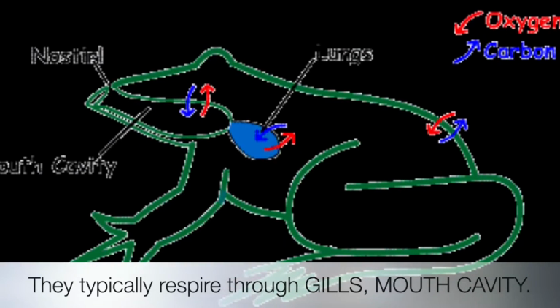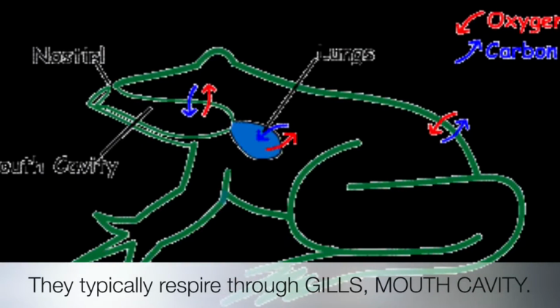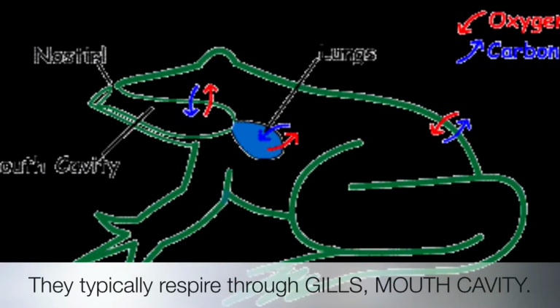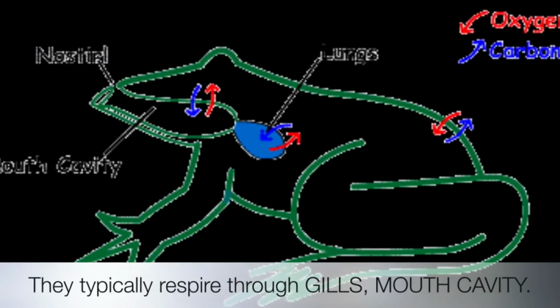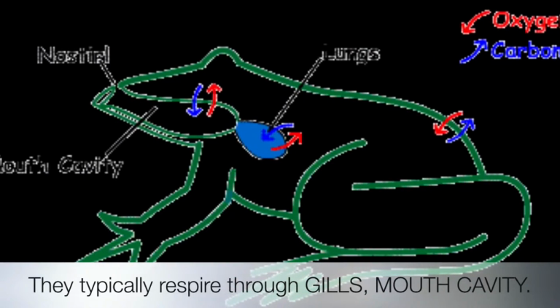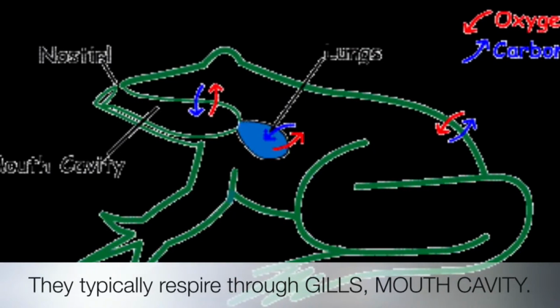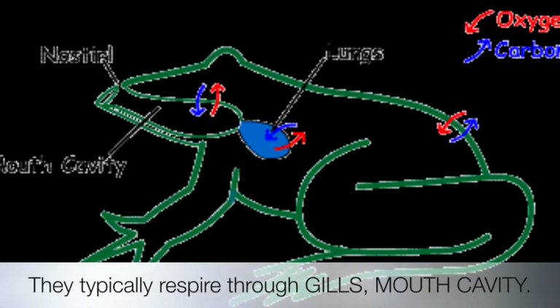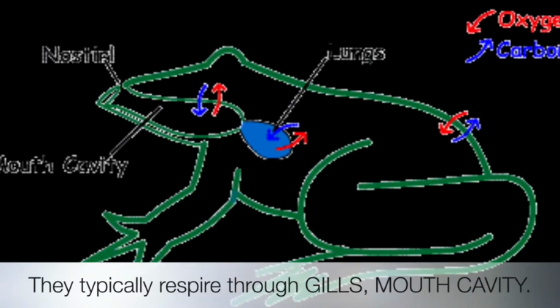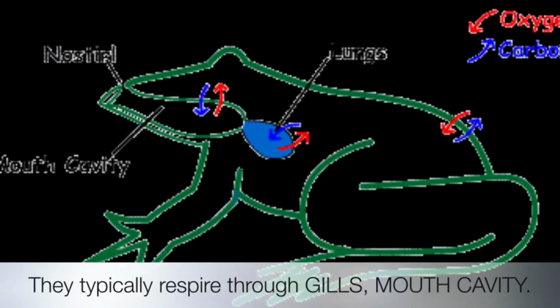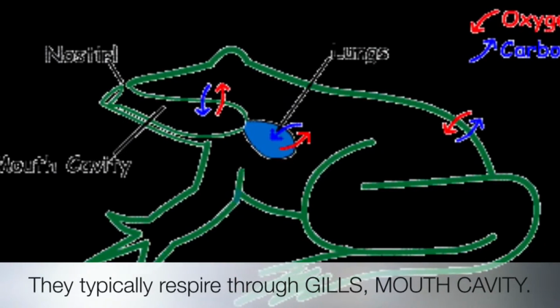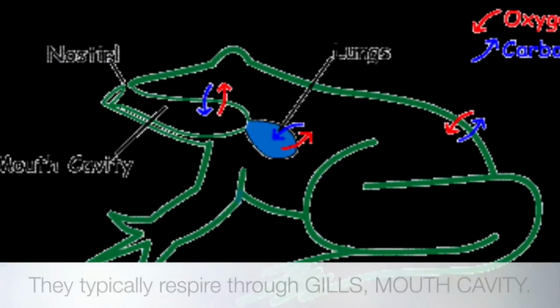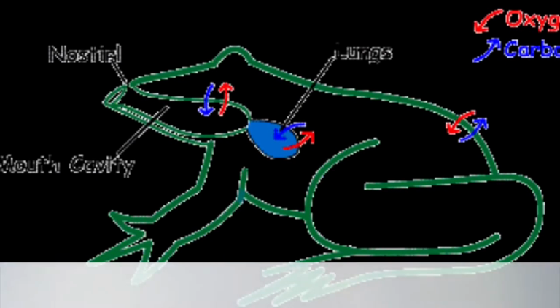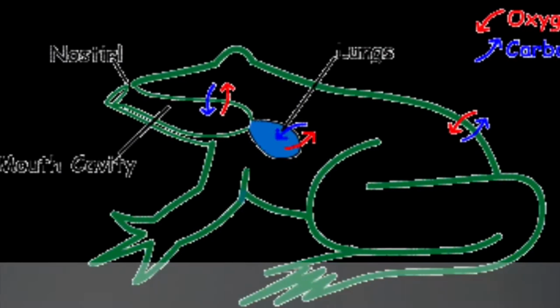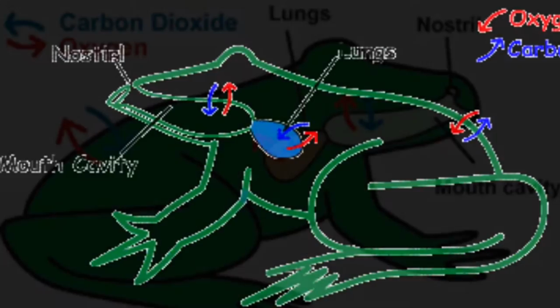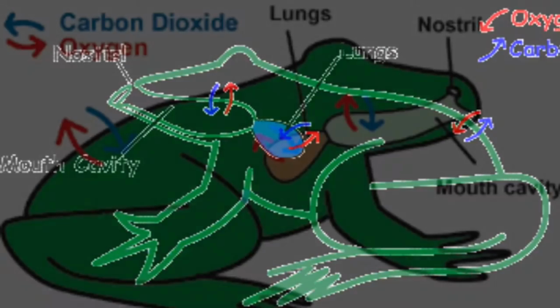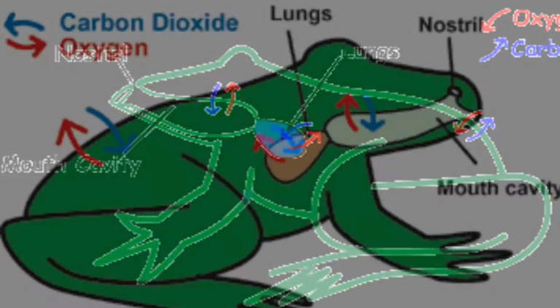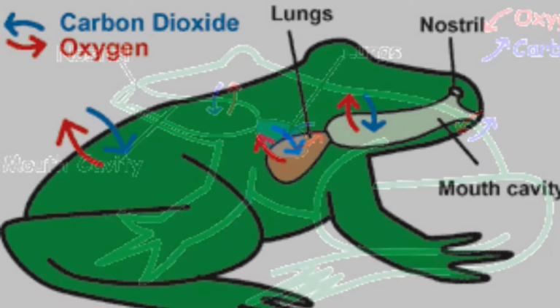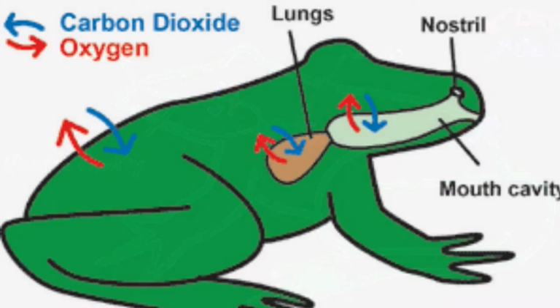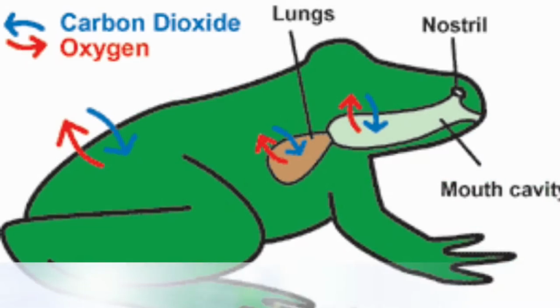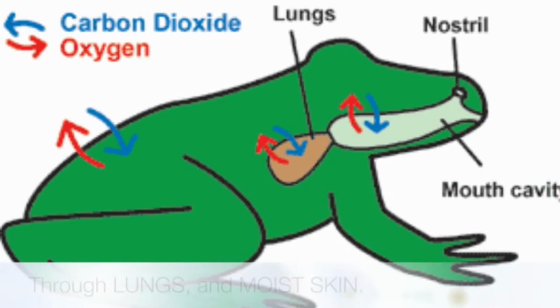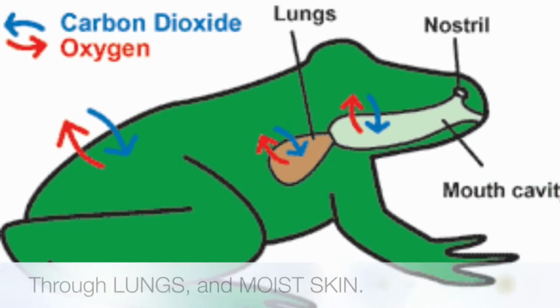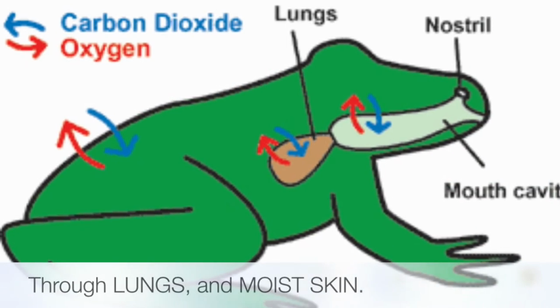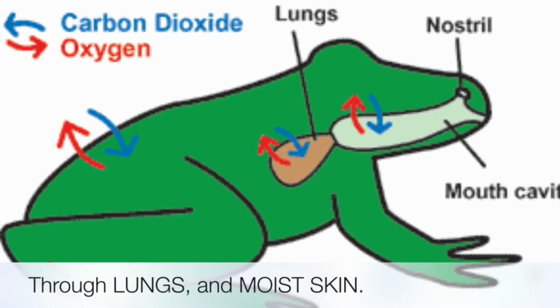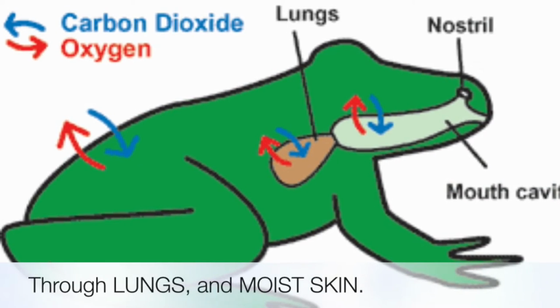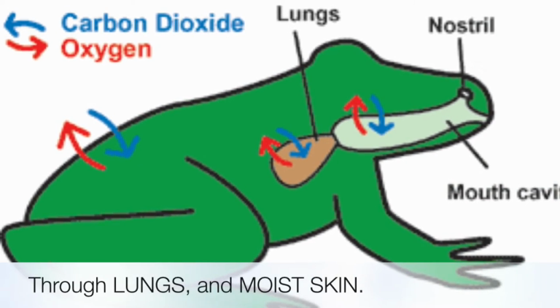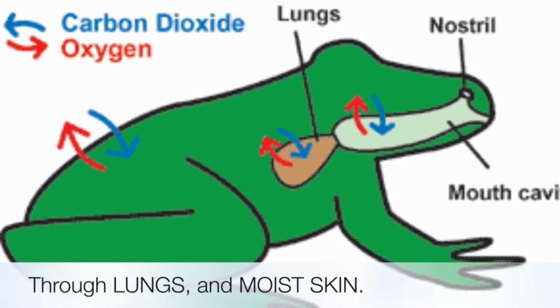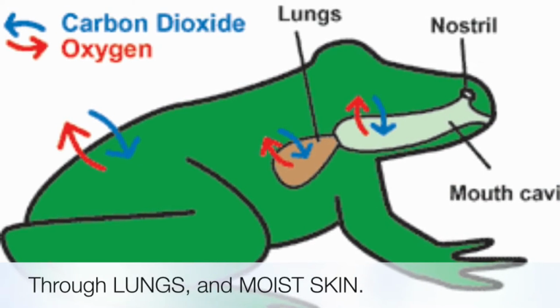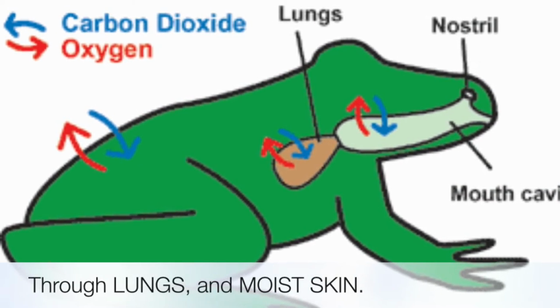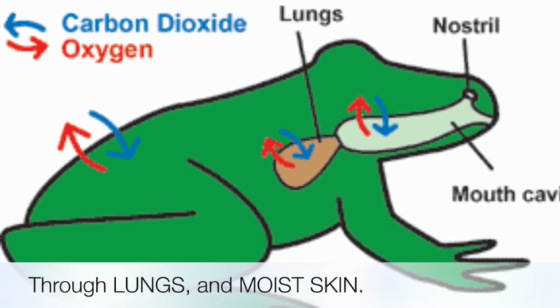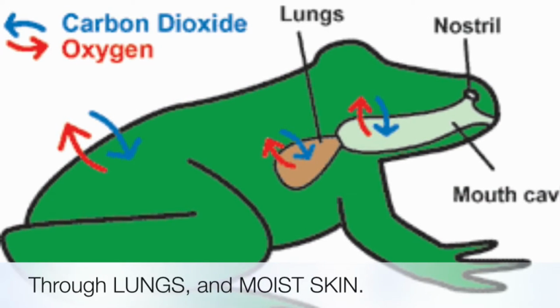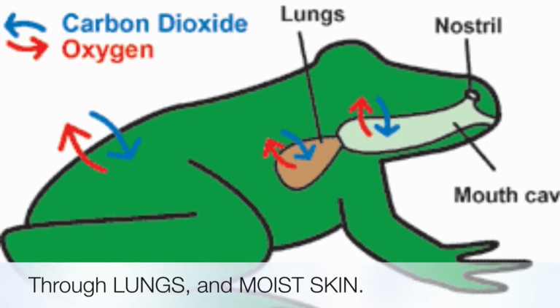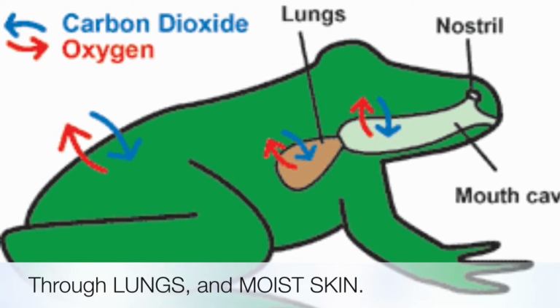They typically respire through gills, buccal cavity, moist skin, and through the lungs.